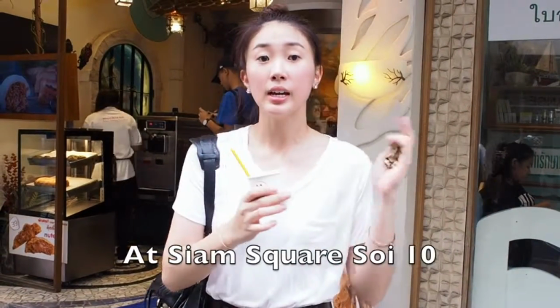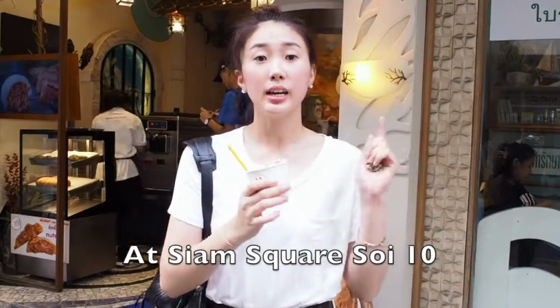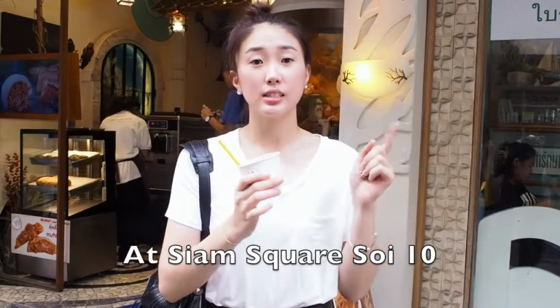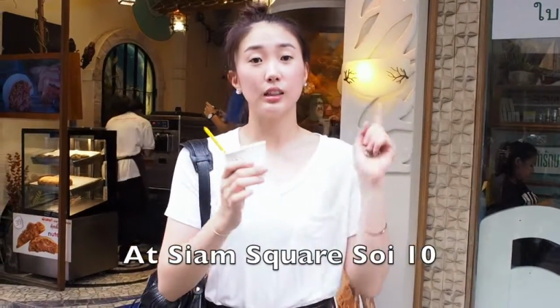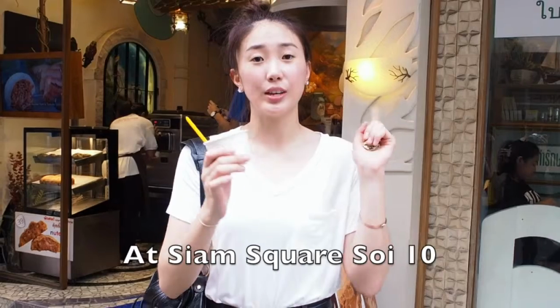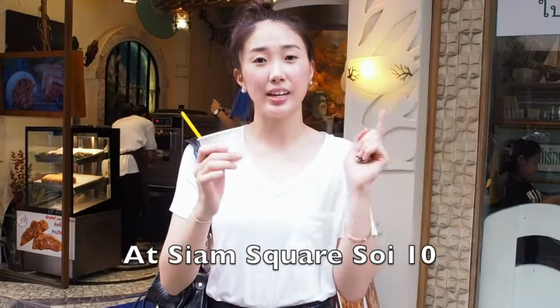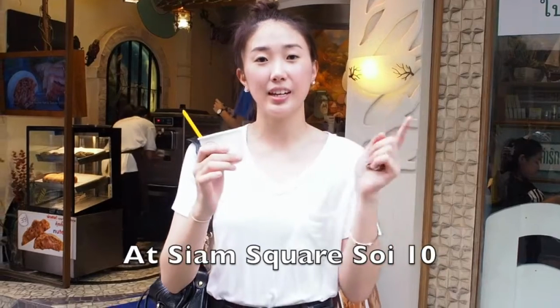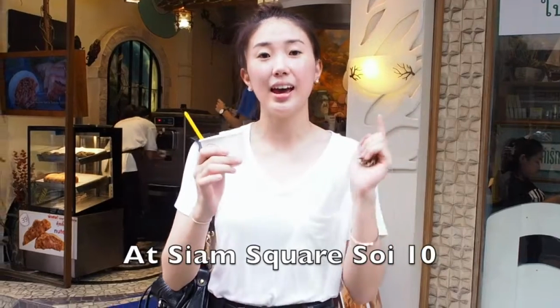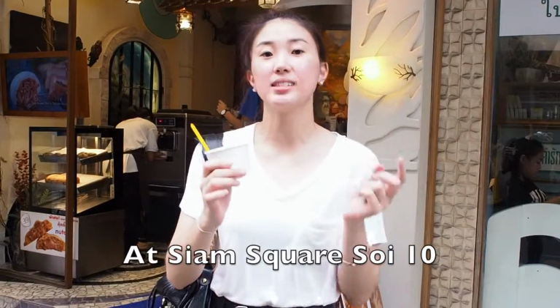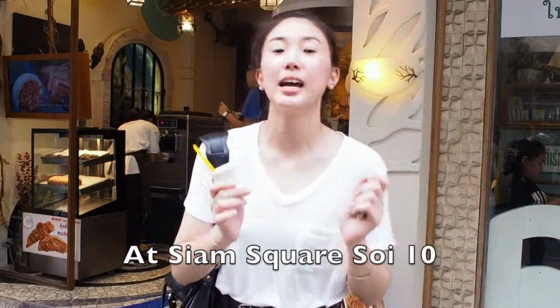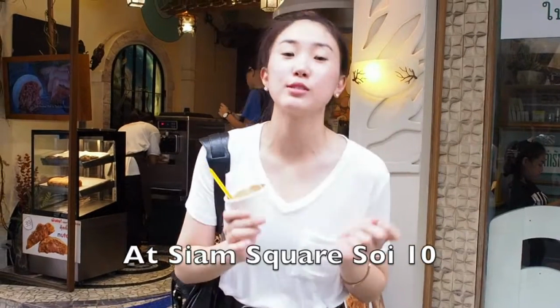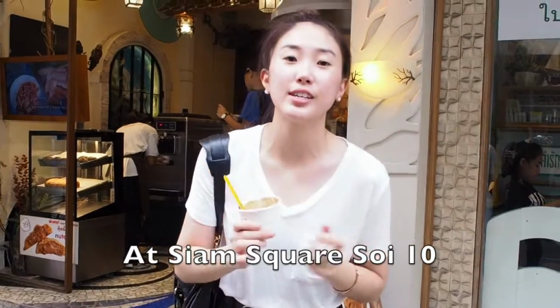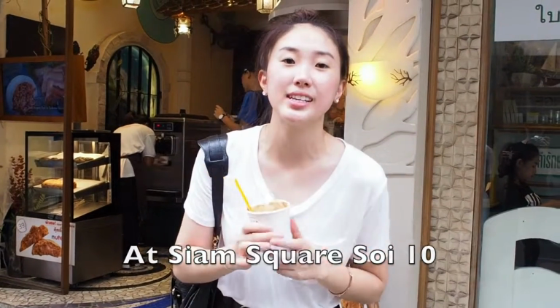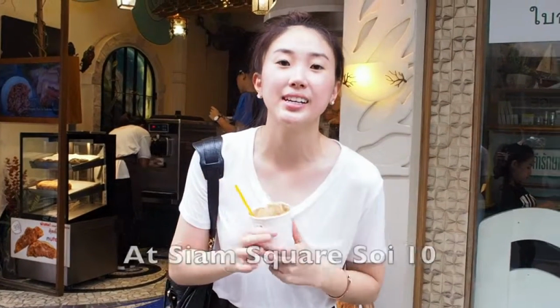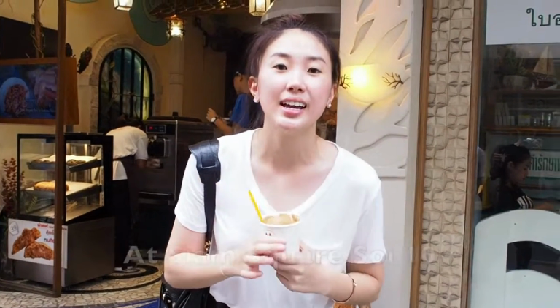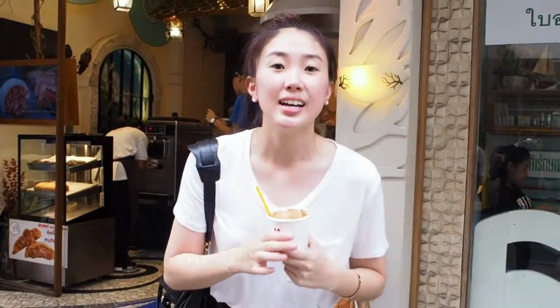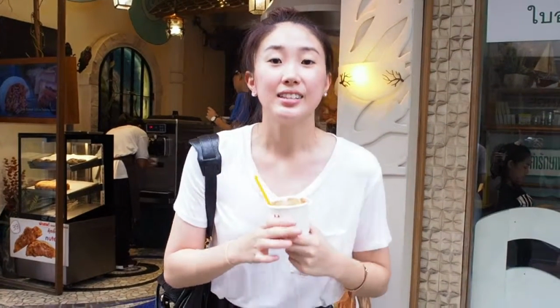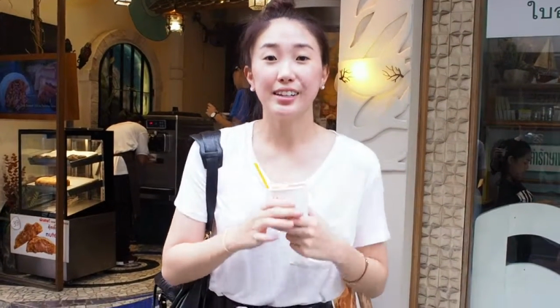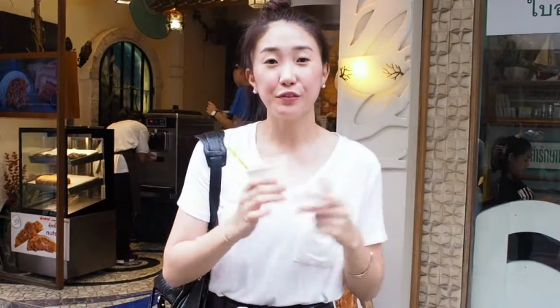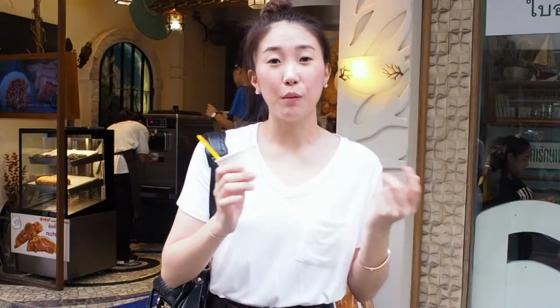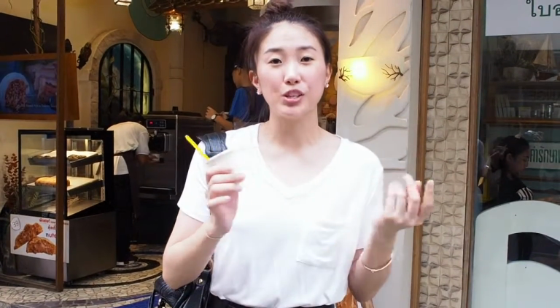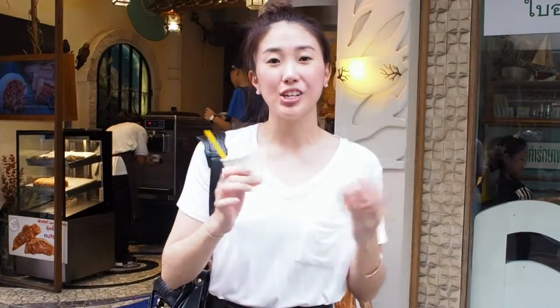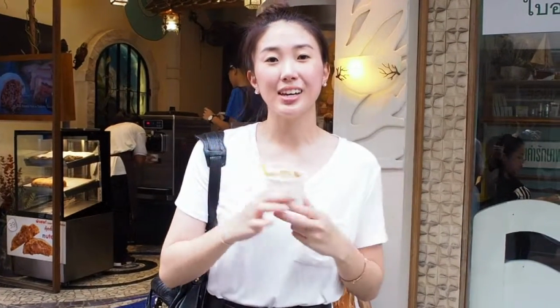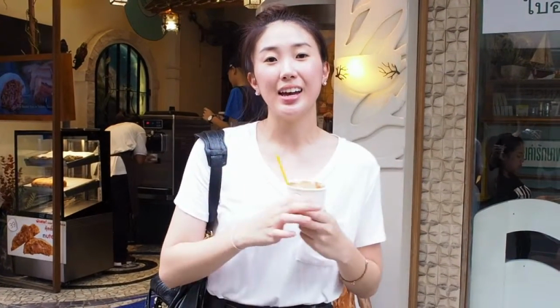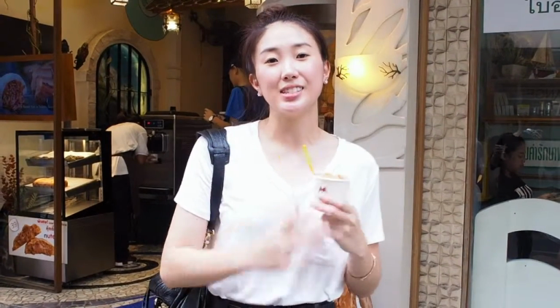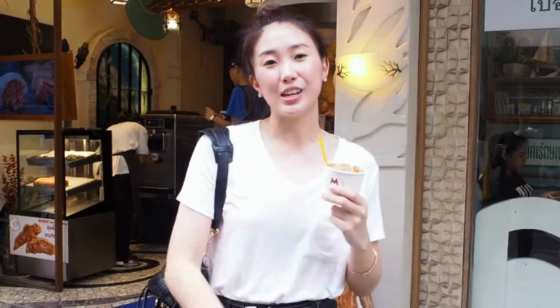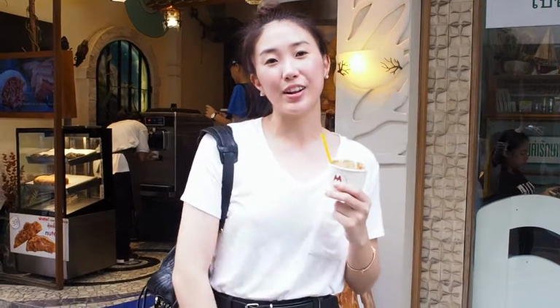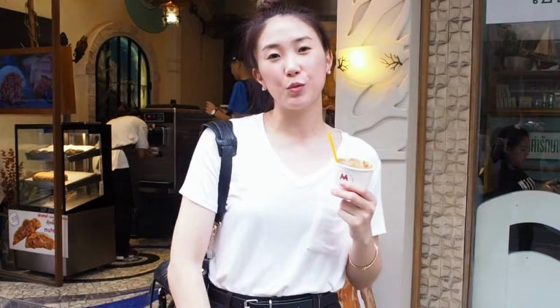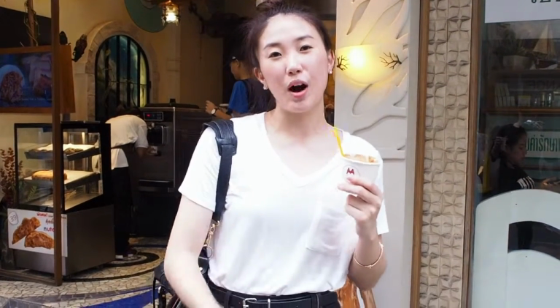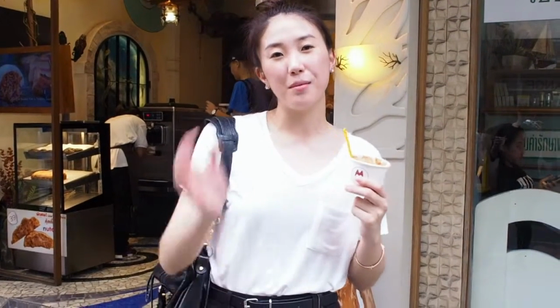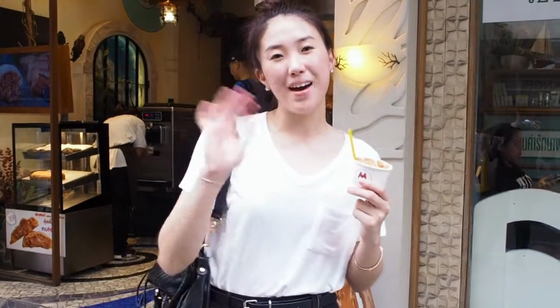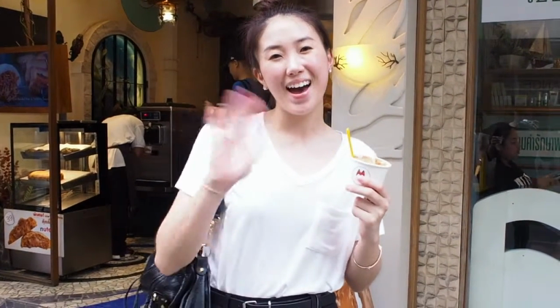It's located at the outside tent. Thank you for watching and see you next week. Bye!